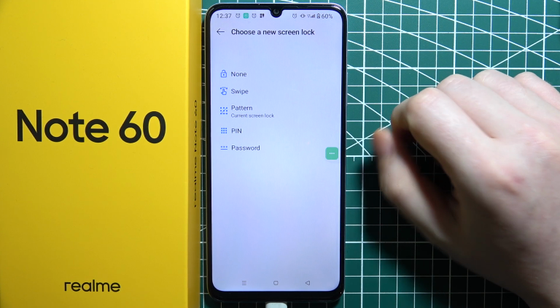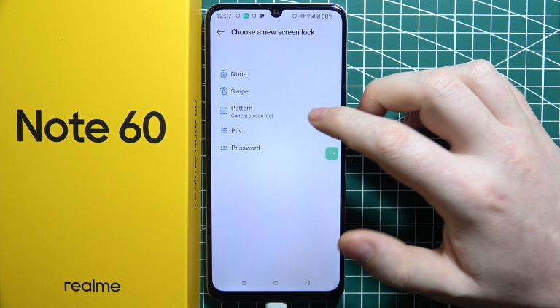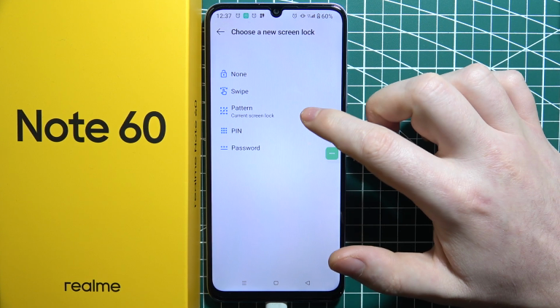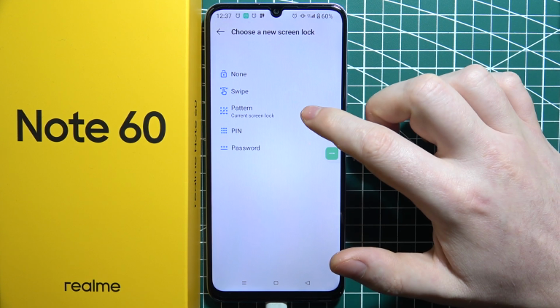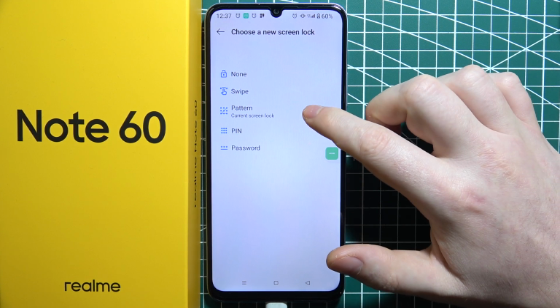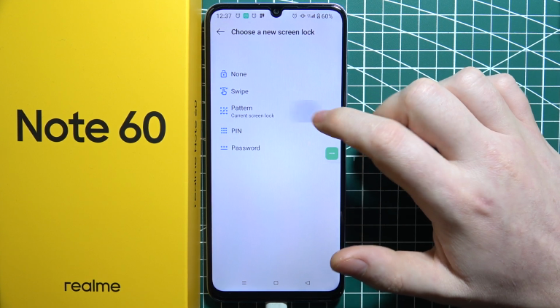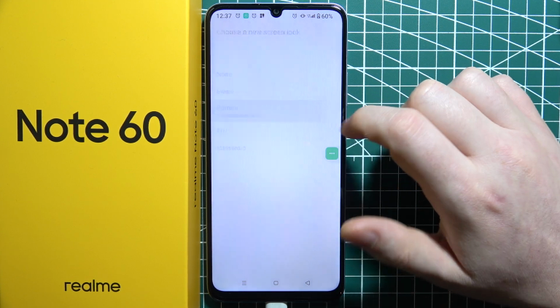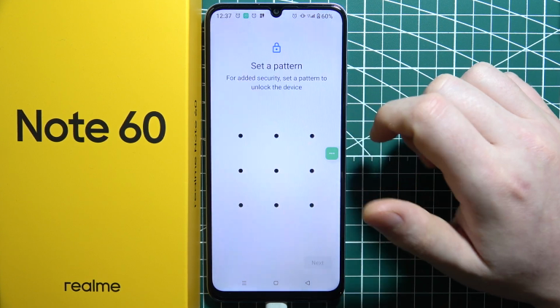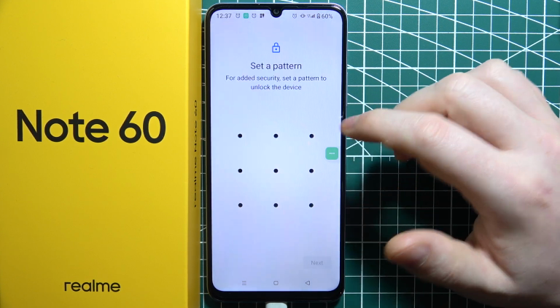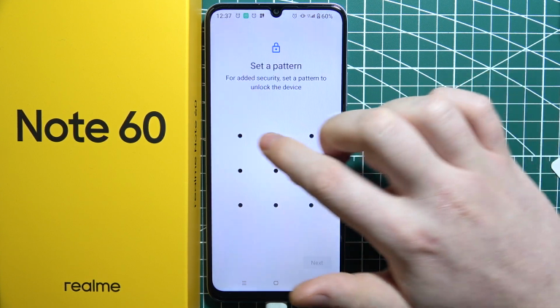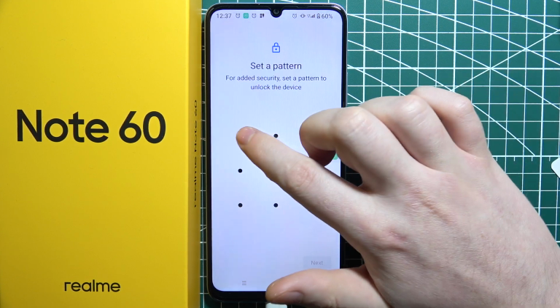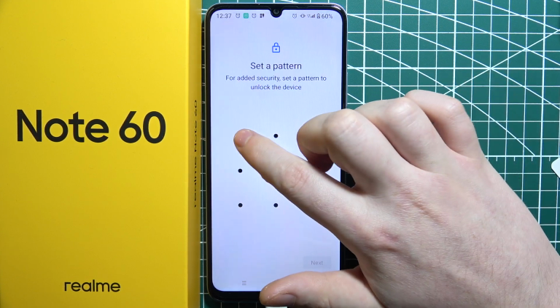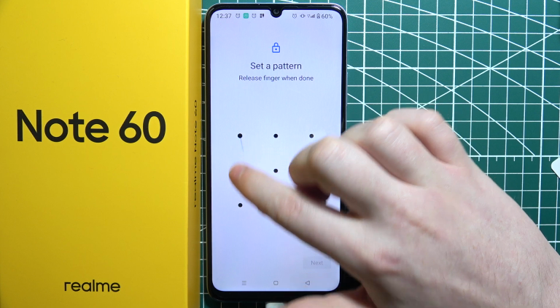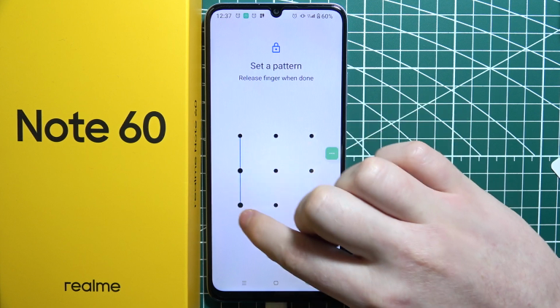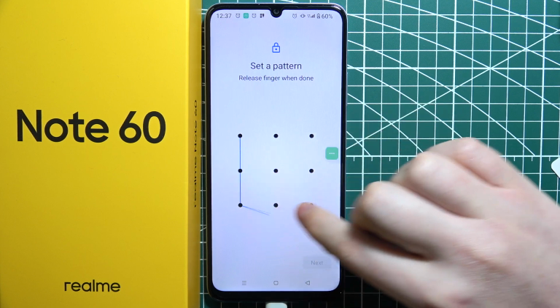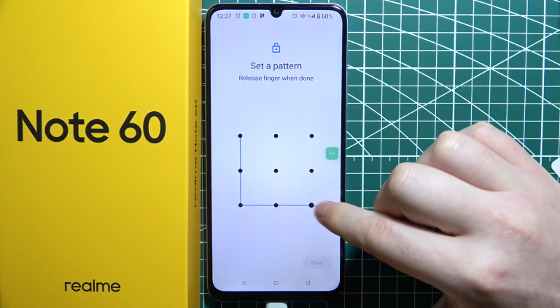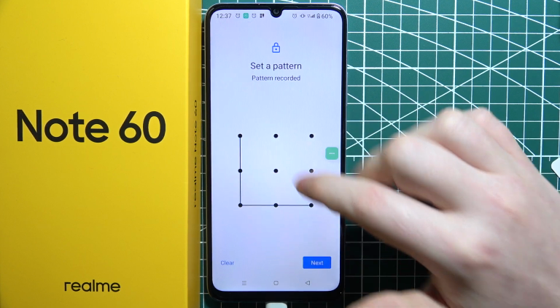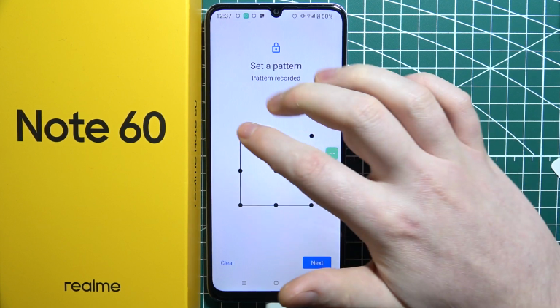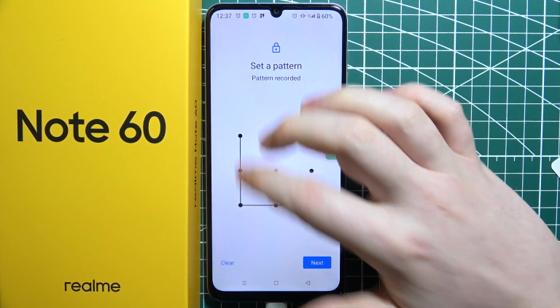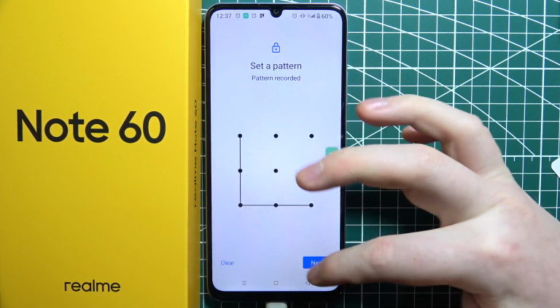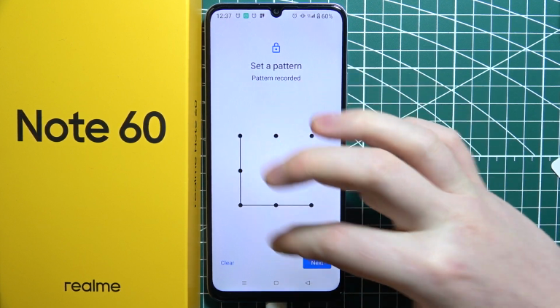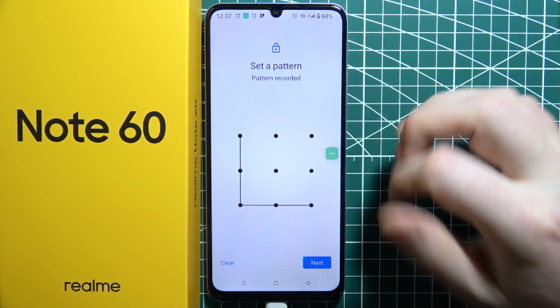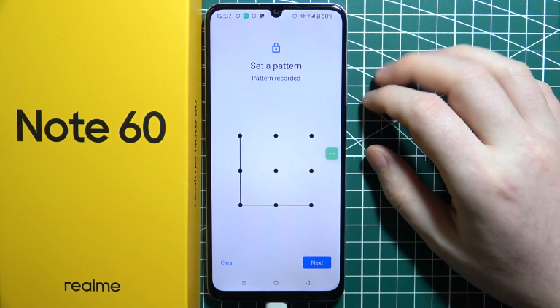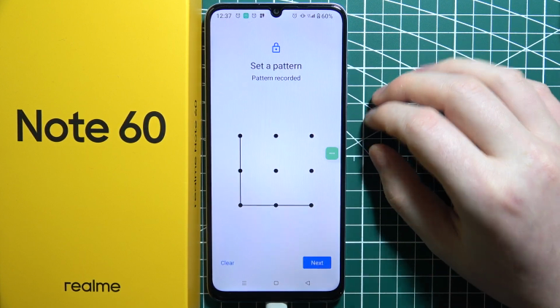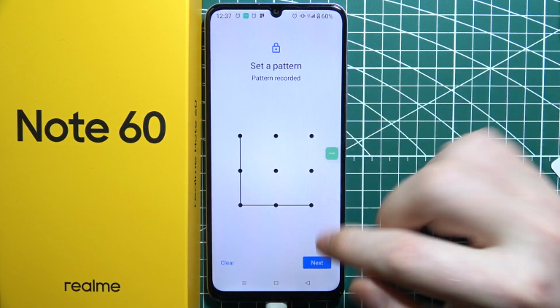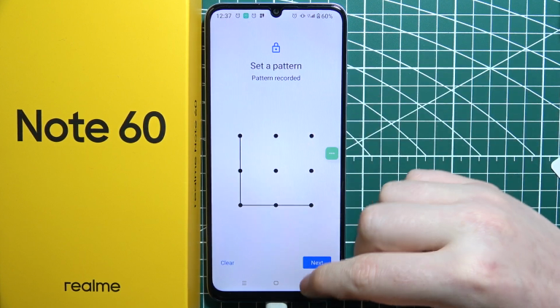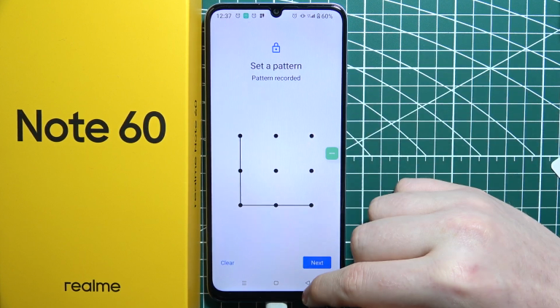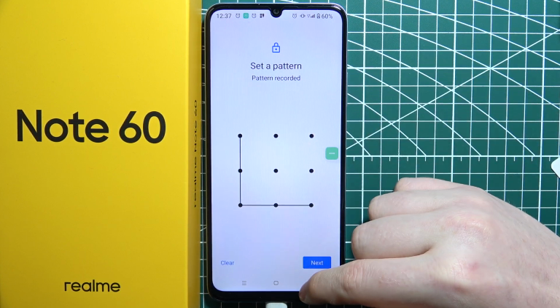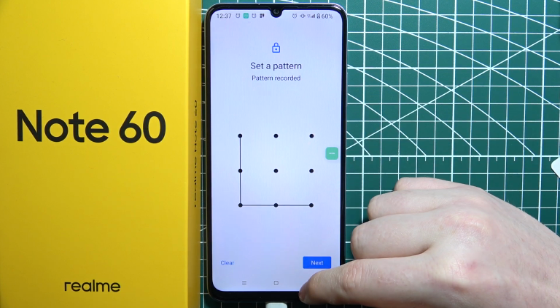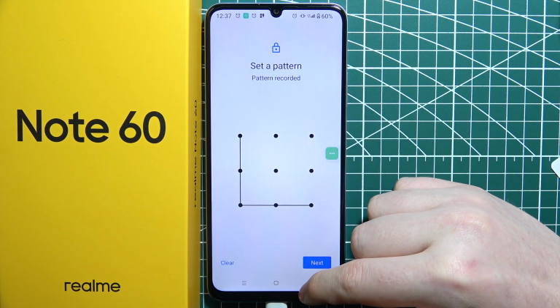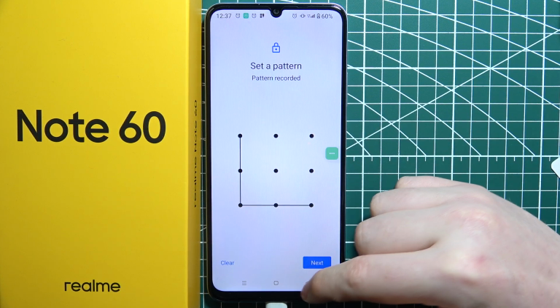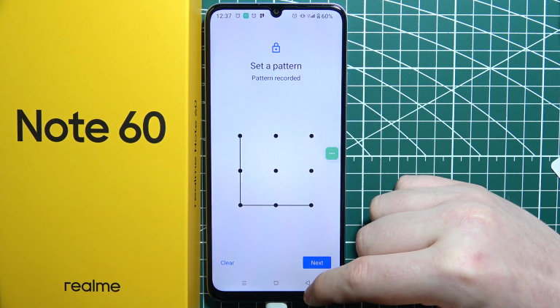Then there's Pattern, which means you will need to set up and input the pattern each time you try to unlock your phone.